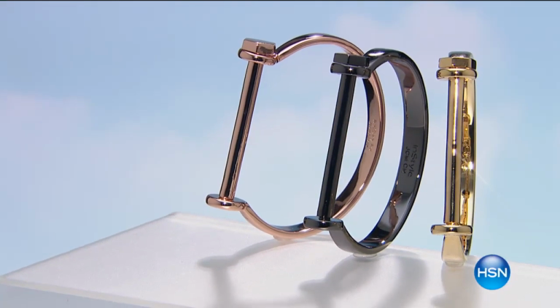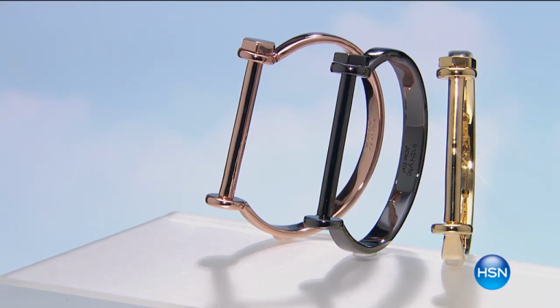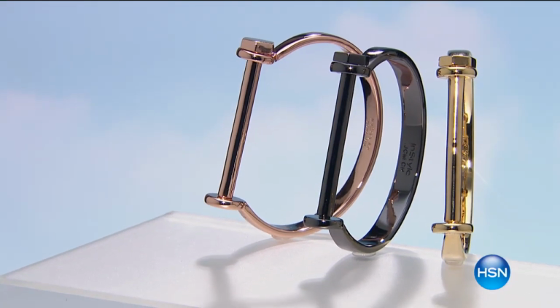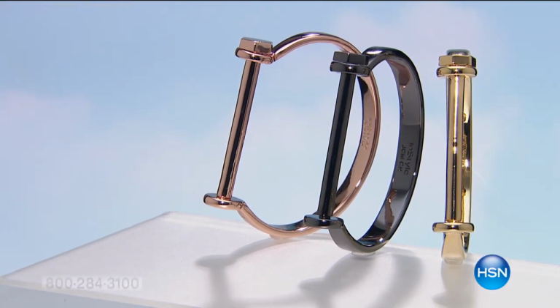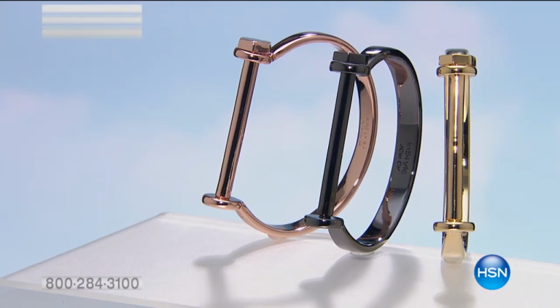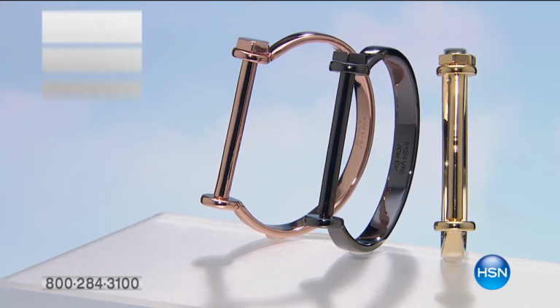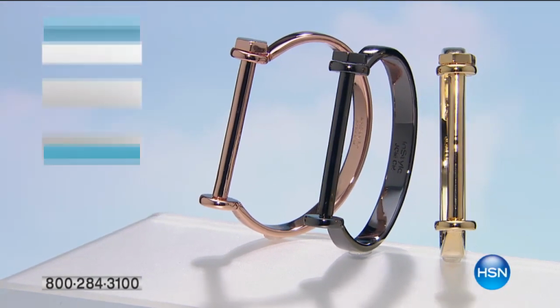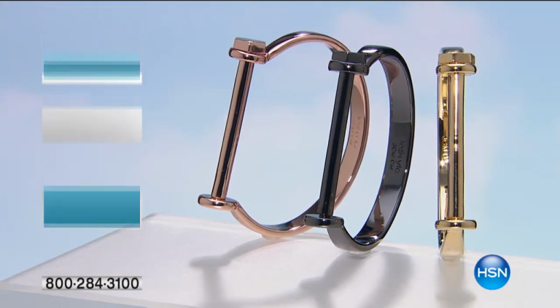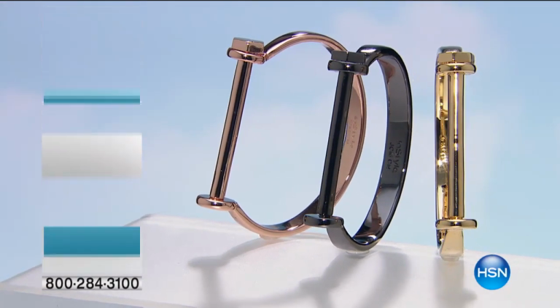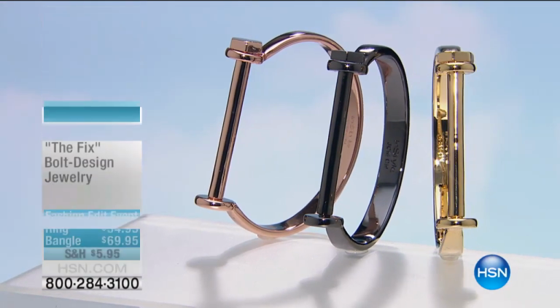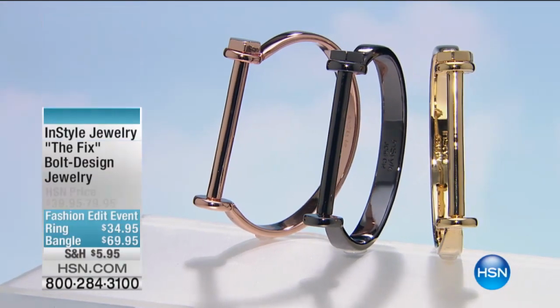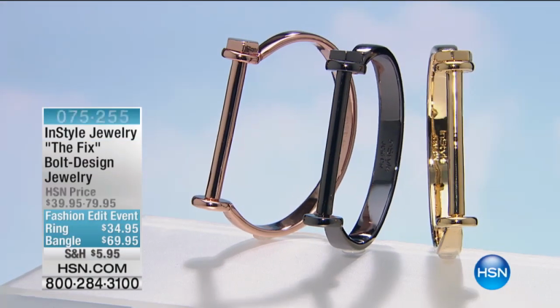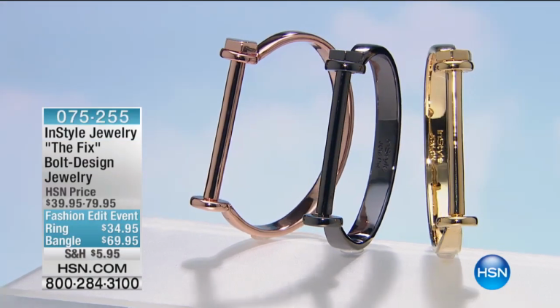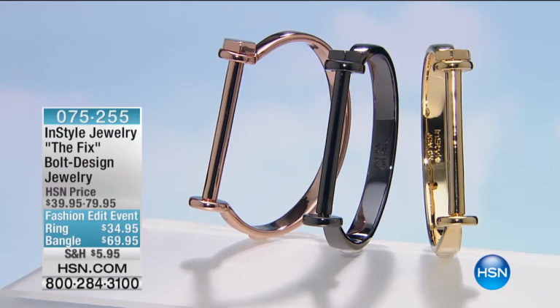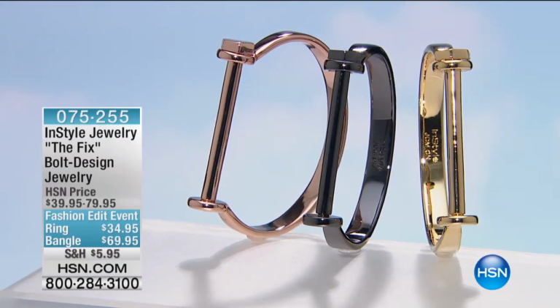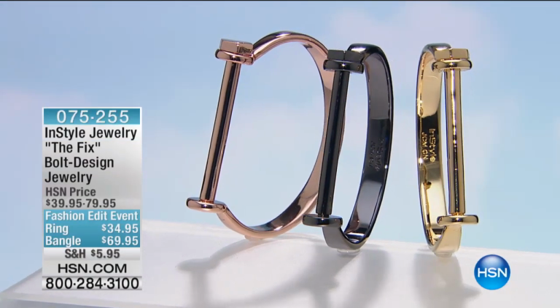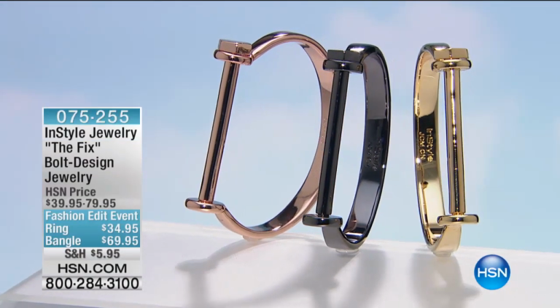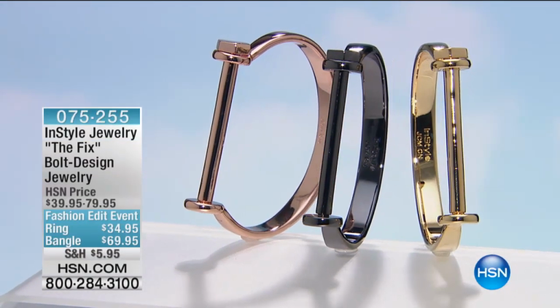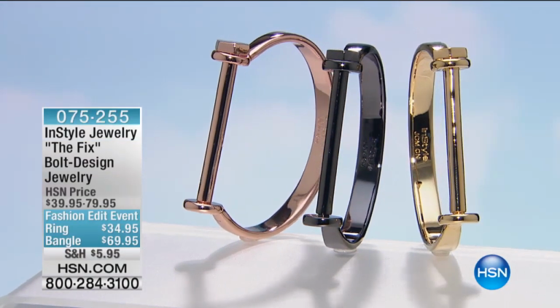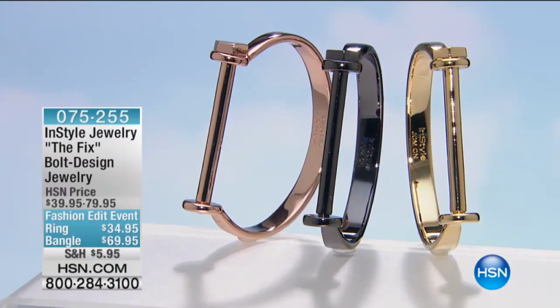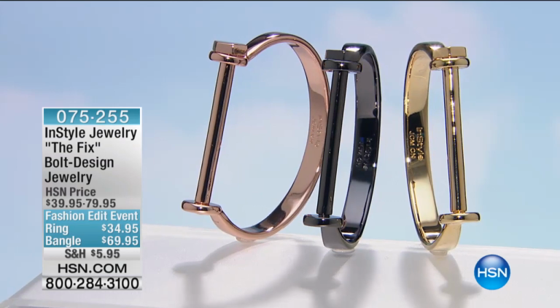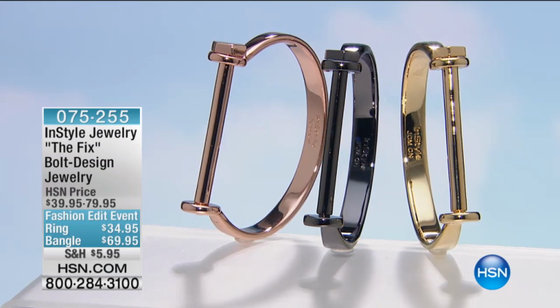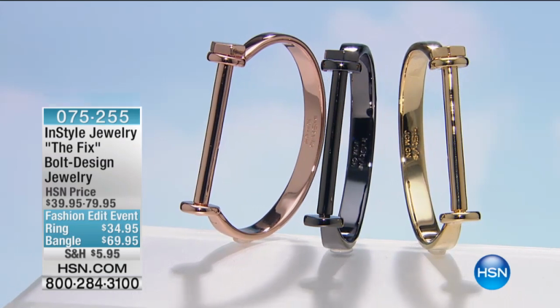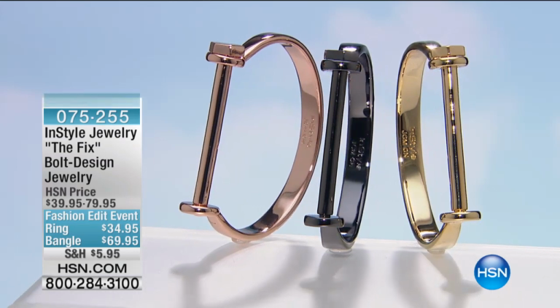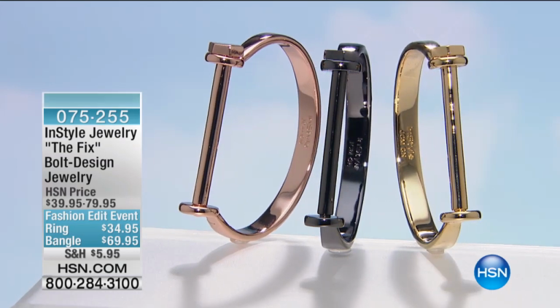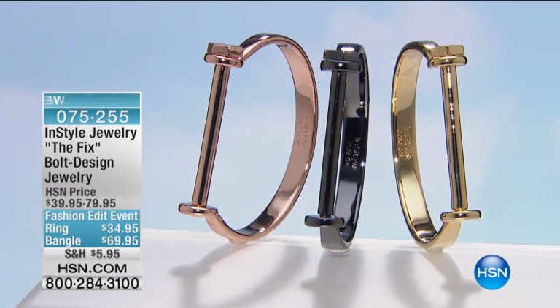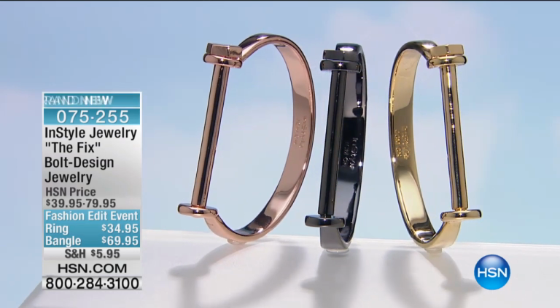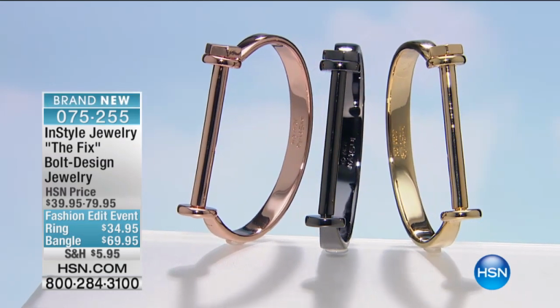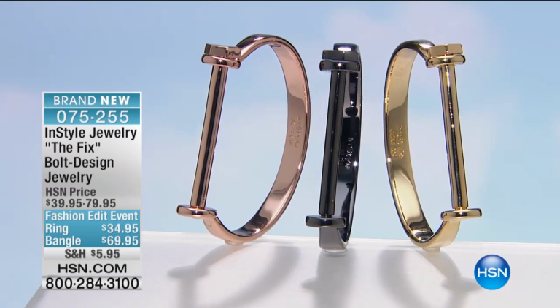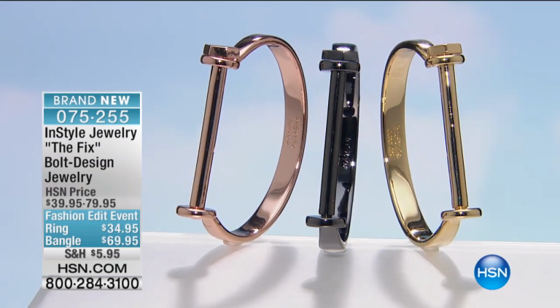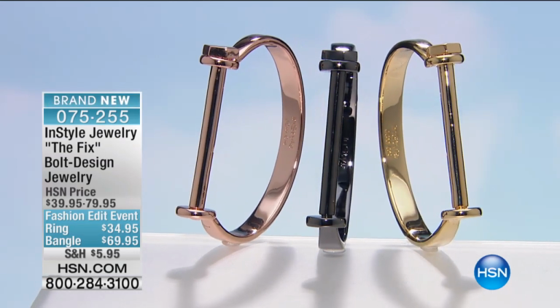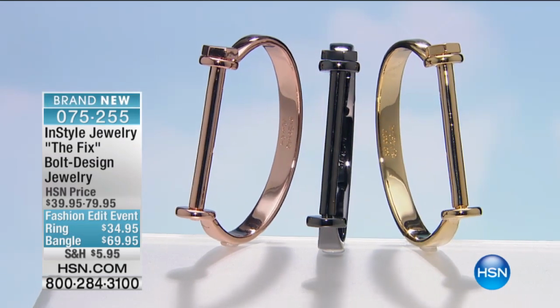We're gonna take a look. We're gonna jump in with the jewelry pieces that you need in your wardrobe.